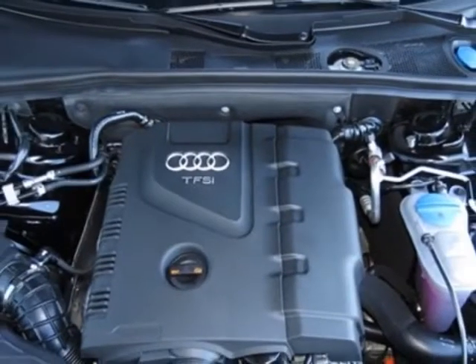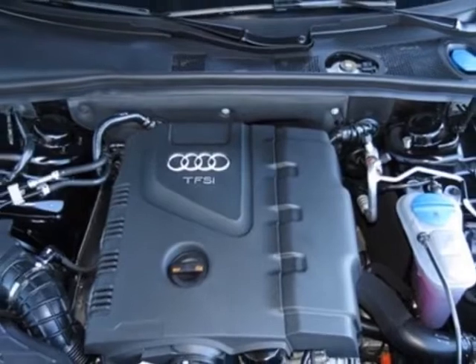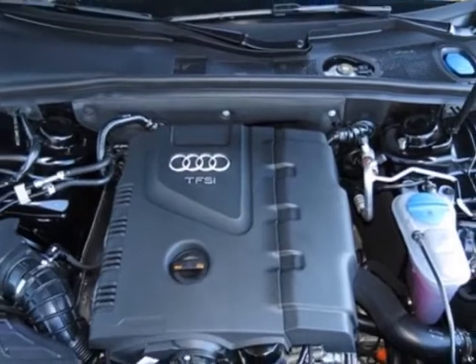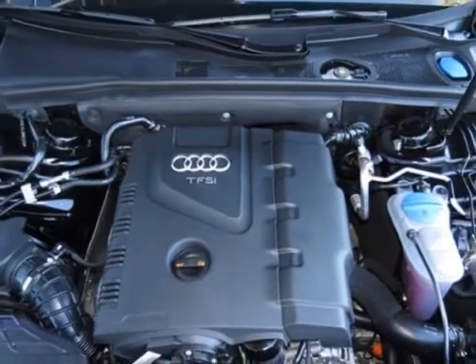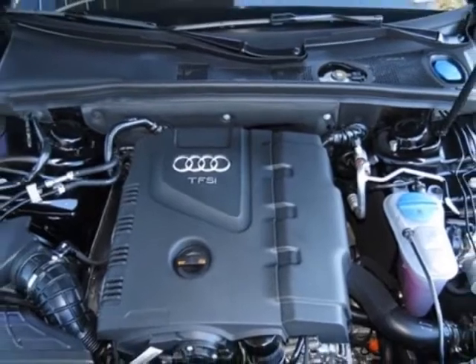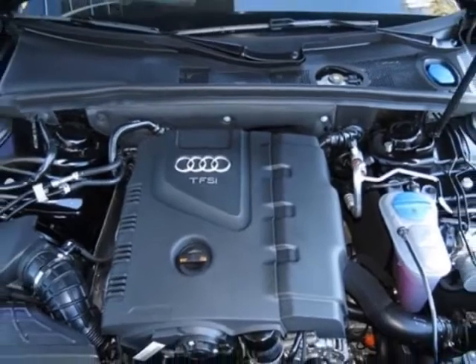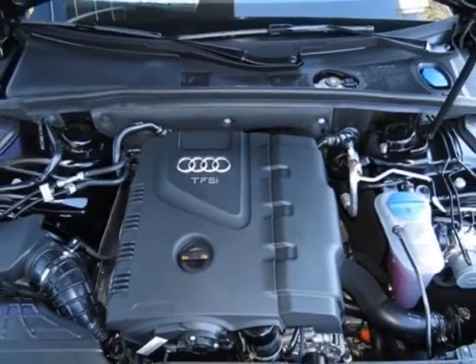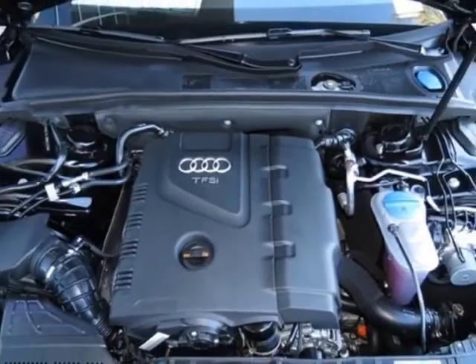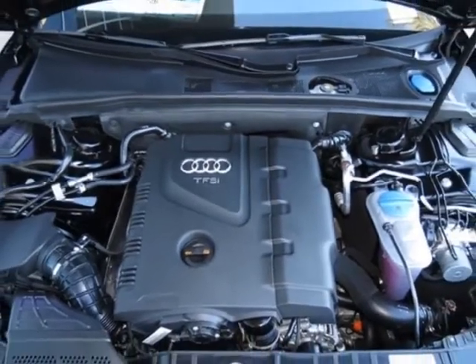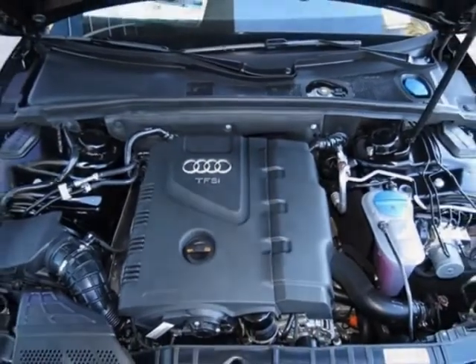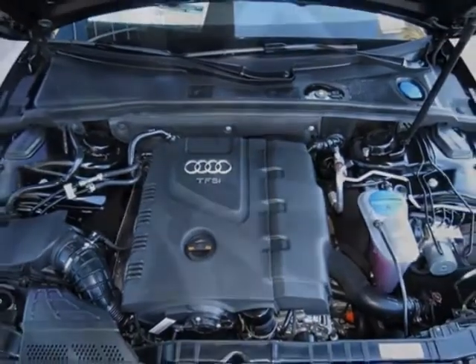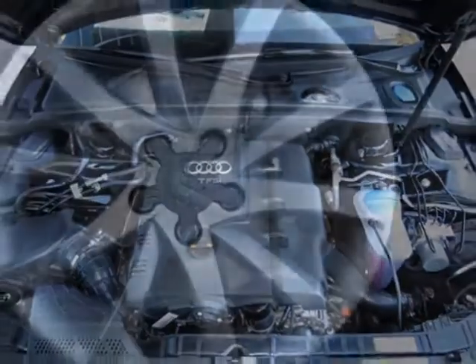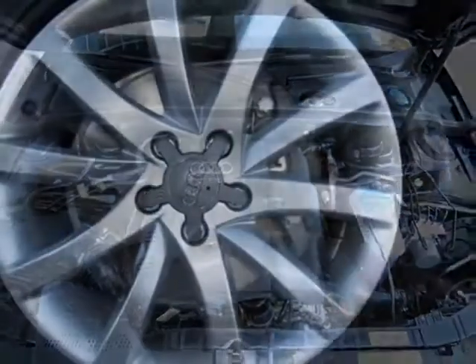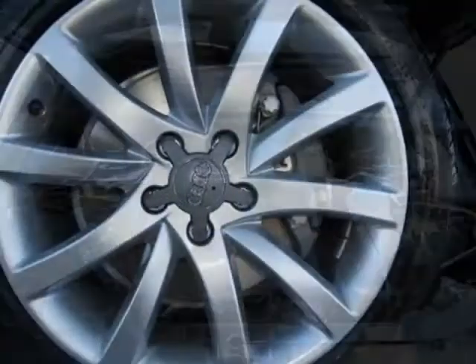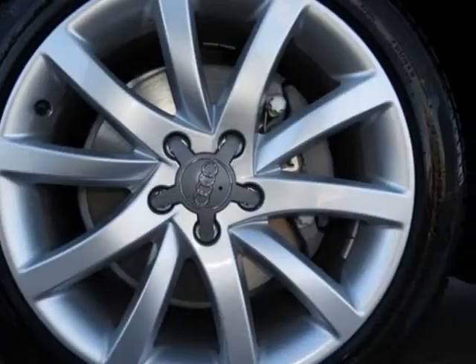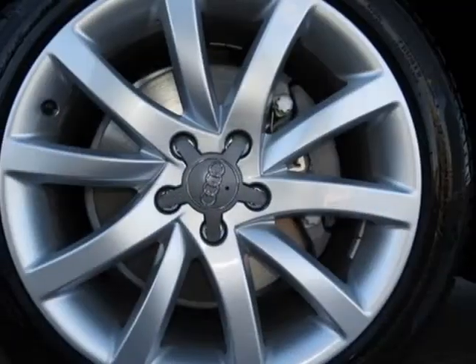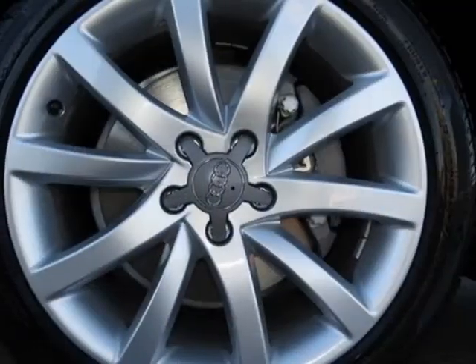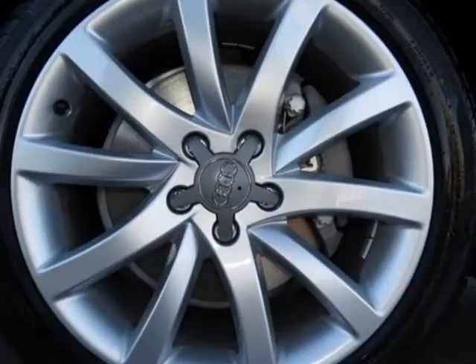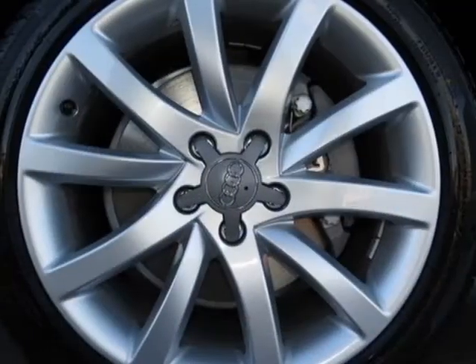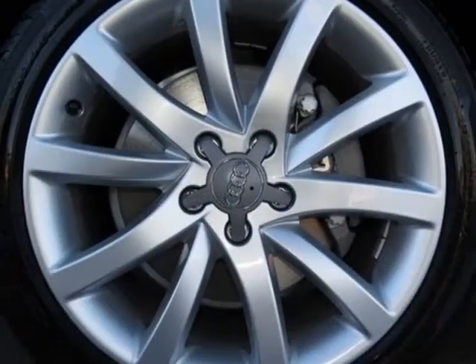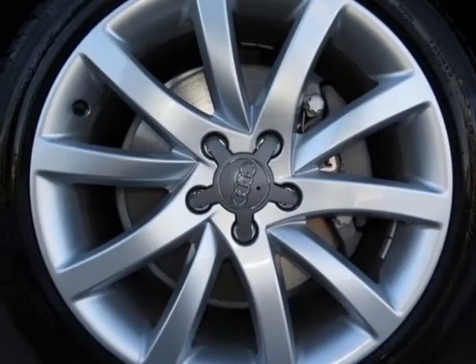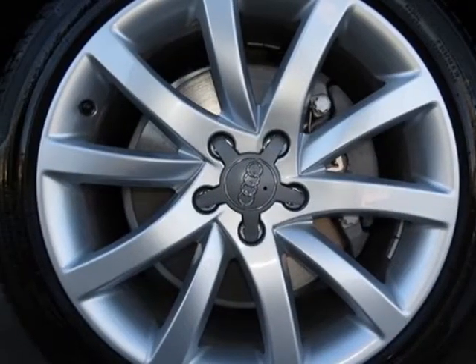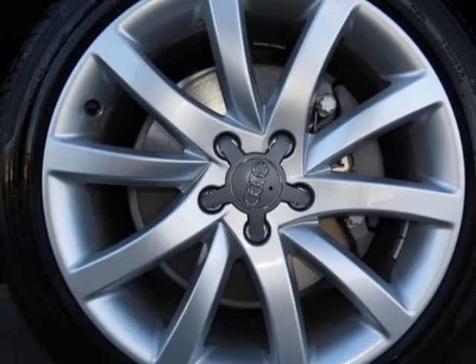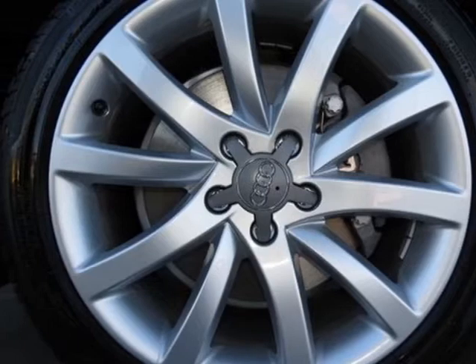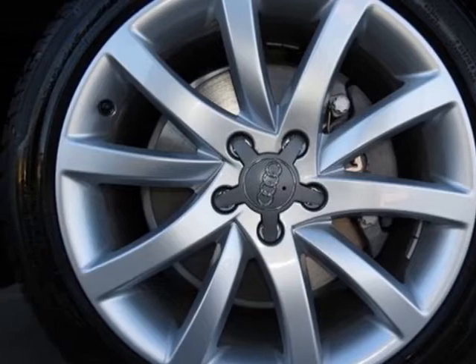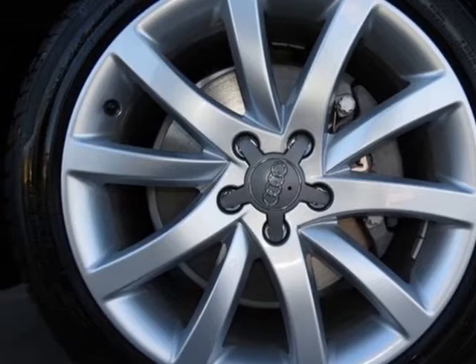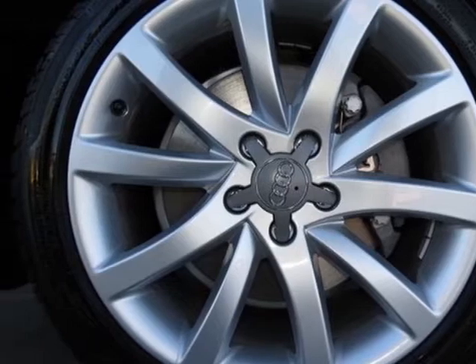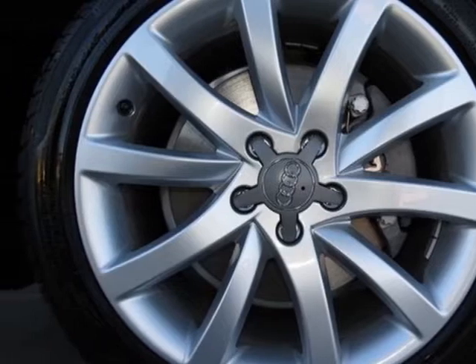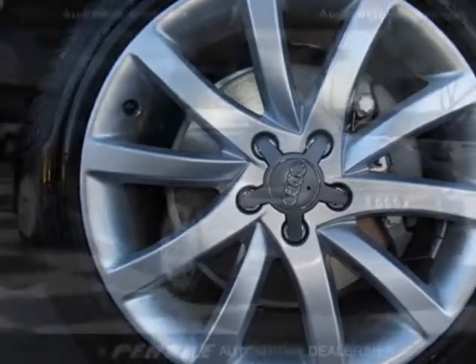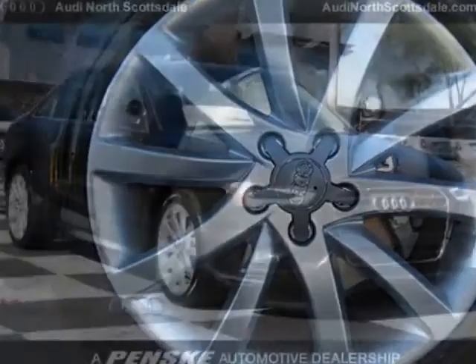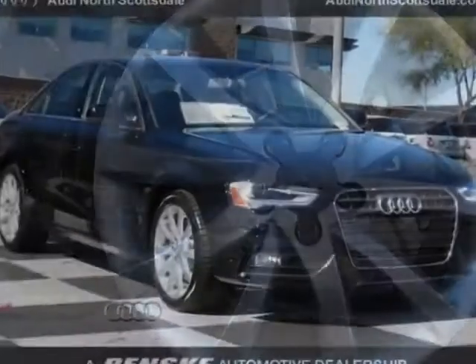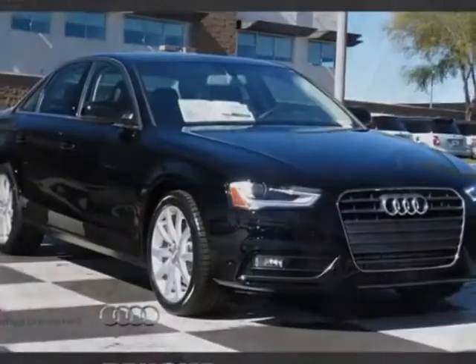Brilliant Black, Black, Leather Seating Surfaces, Audi Main Navigation Plus Package, and the Premium Plus Package.